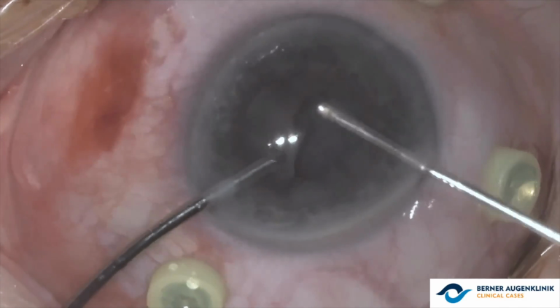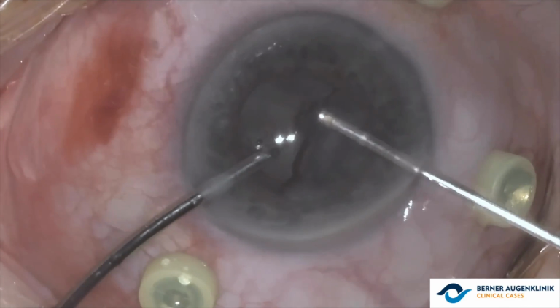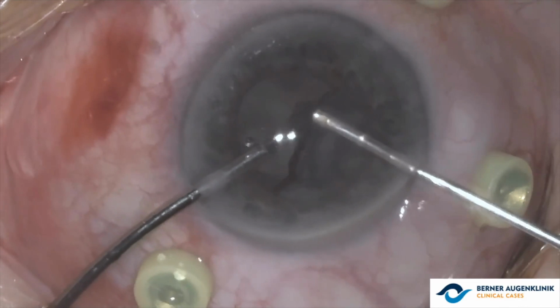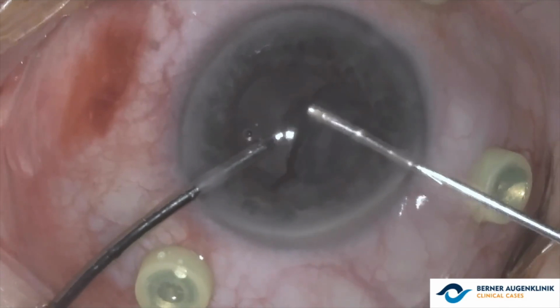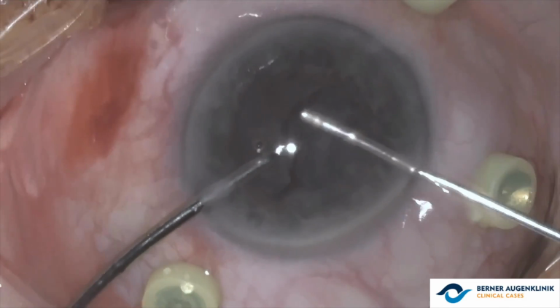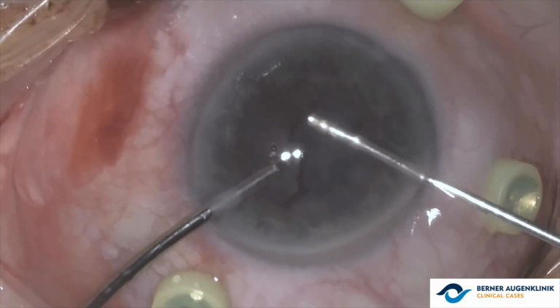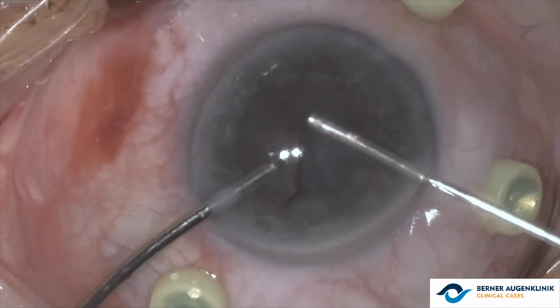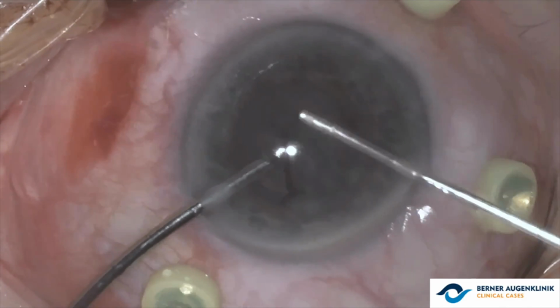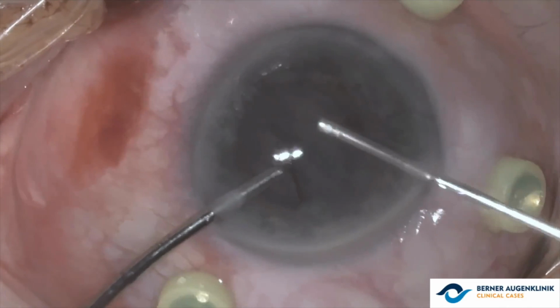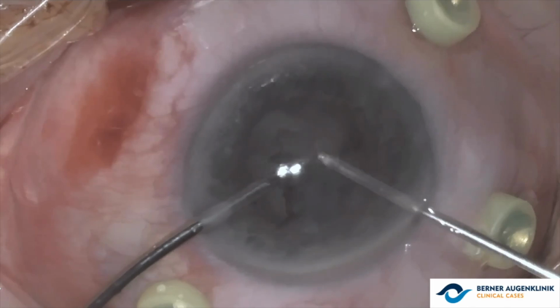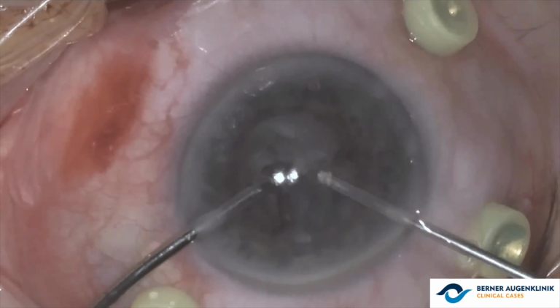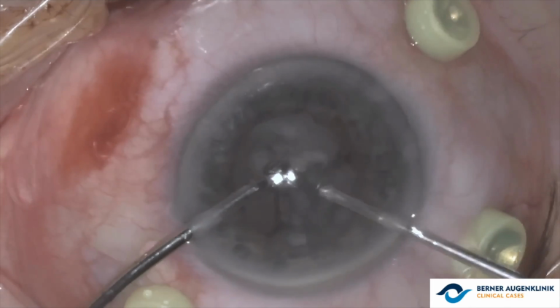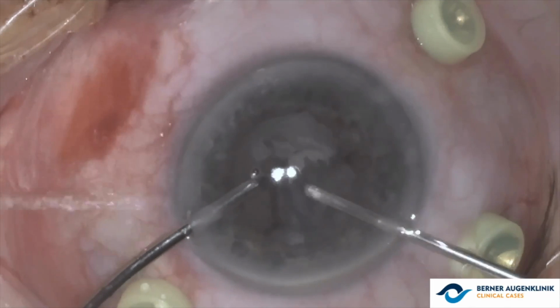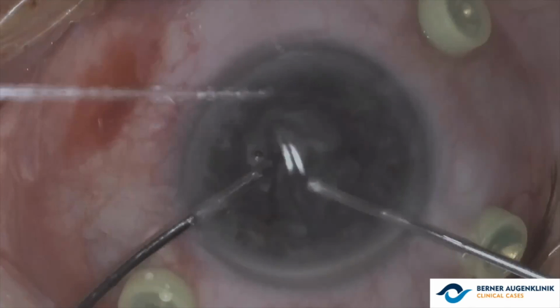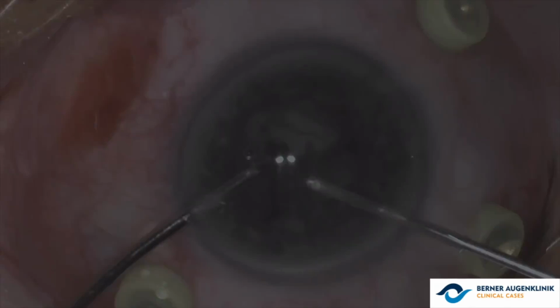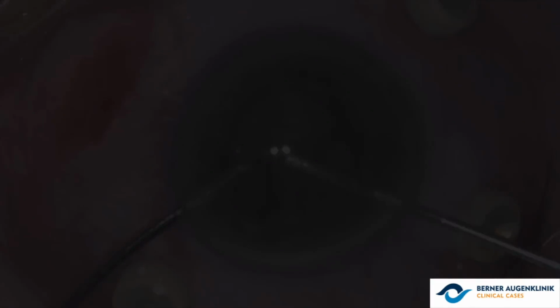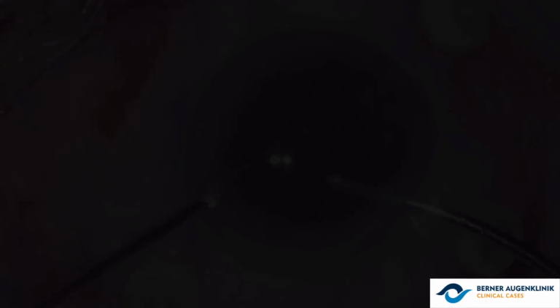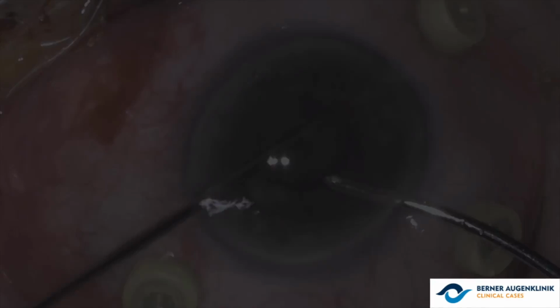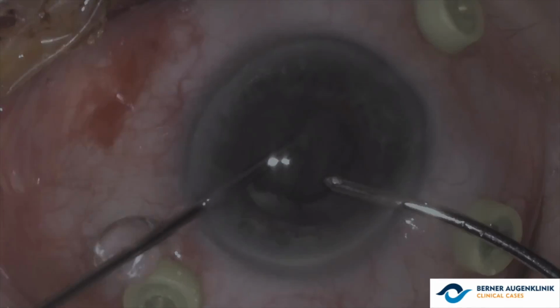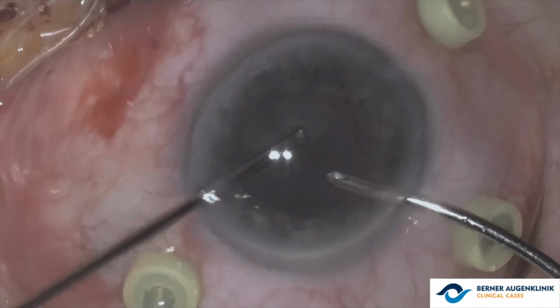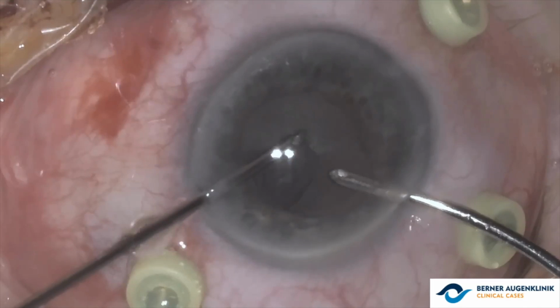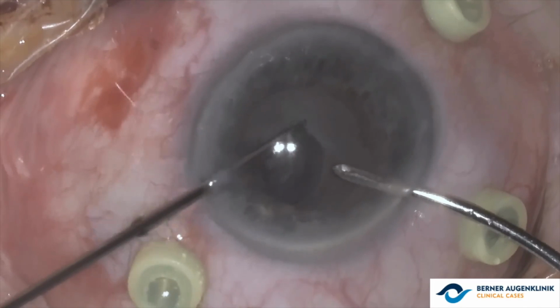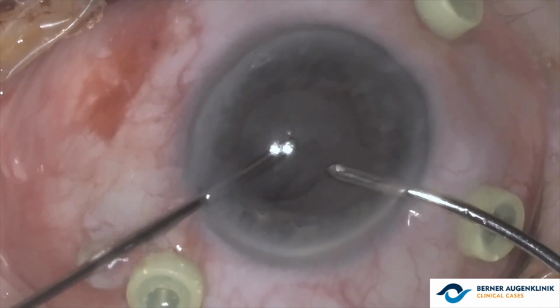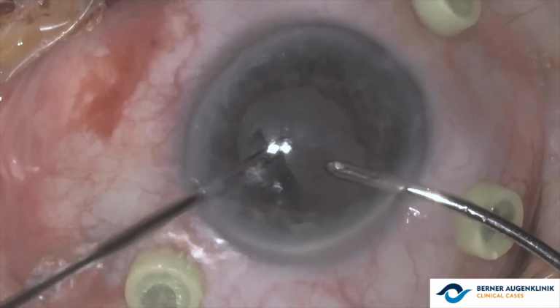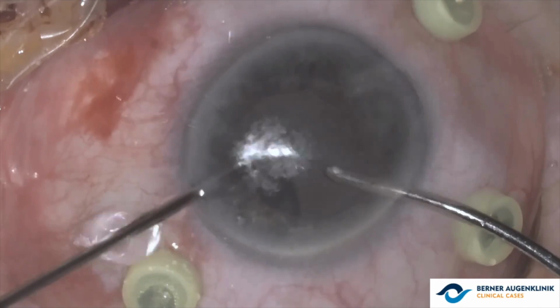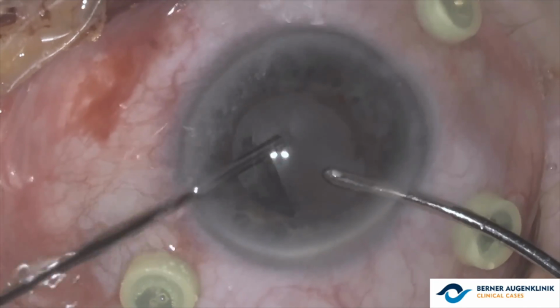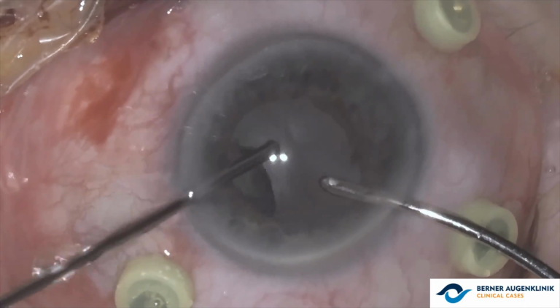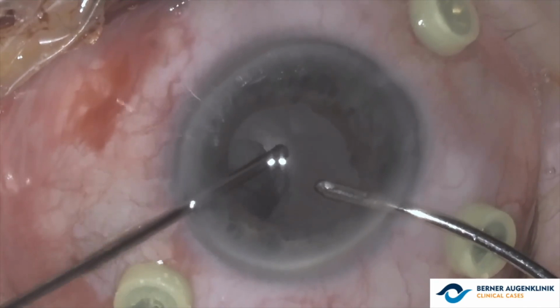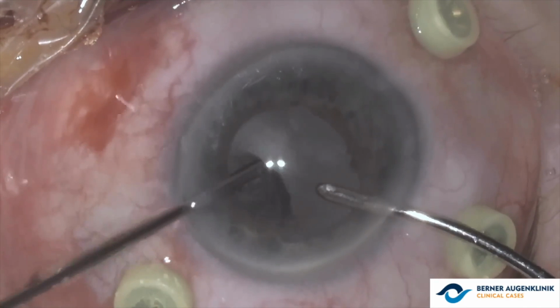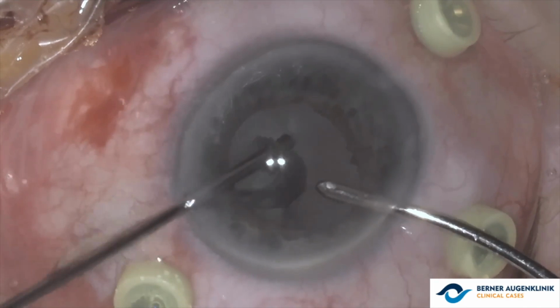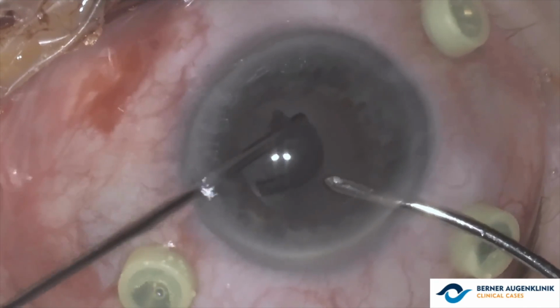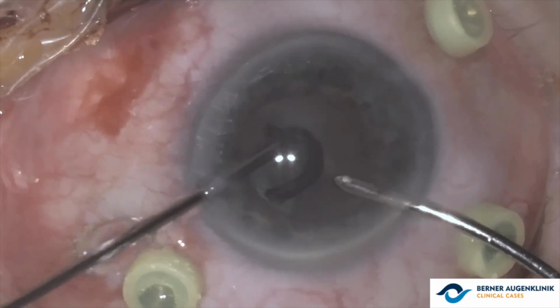The surgeon begins the management with an anterior vitrectomy using the vitrector, aspirating the remaining cortex.